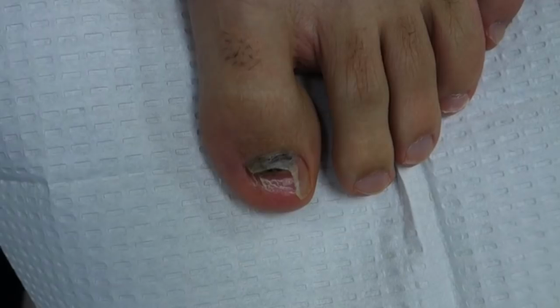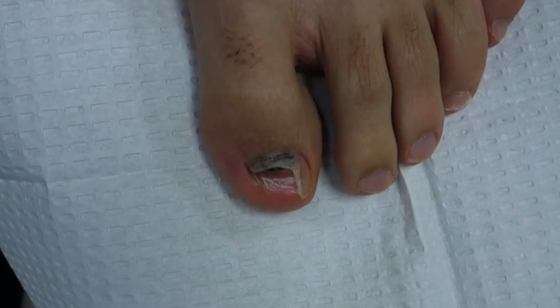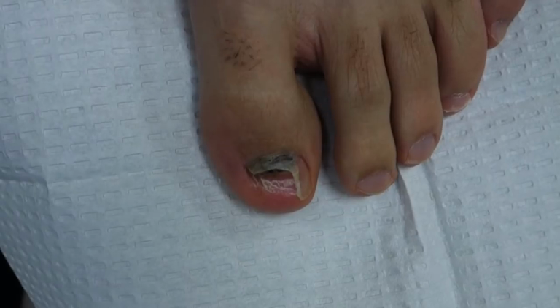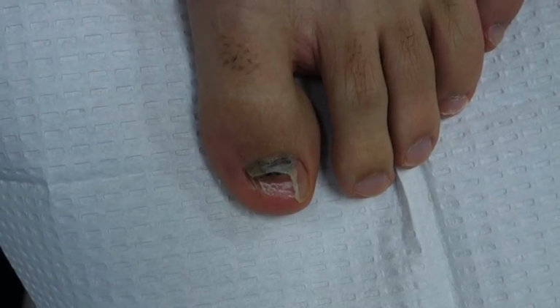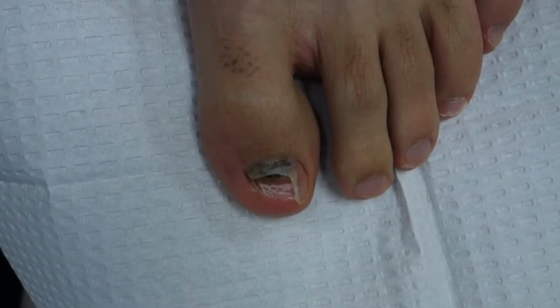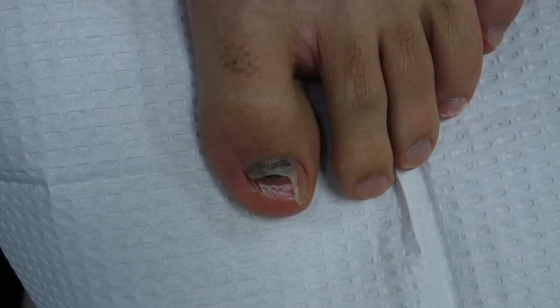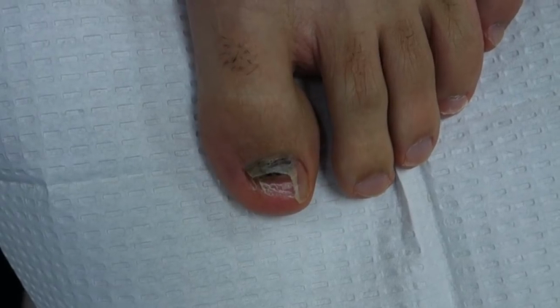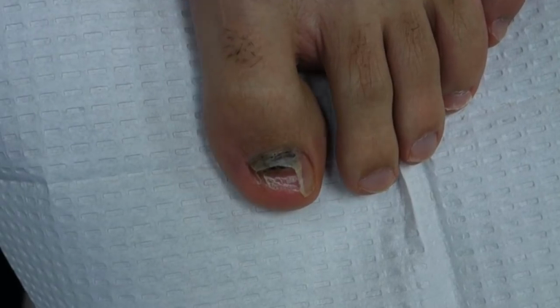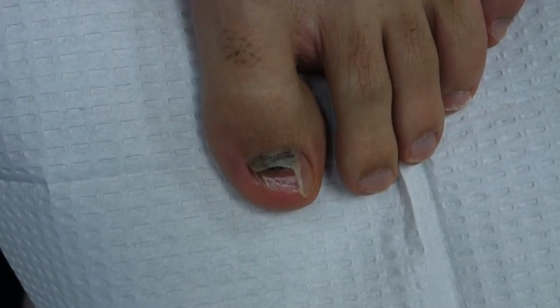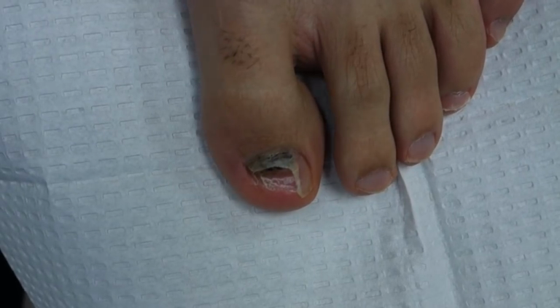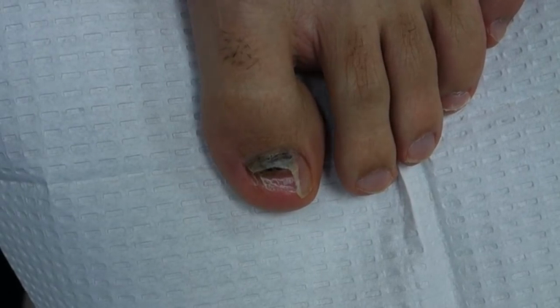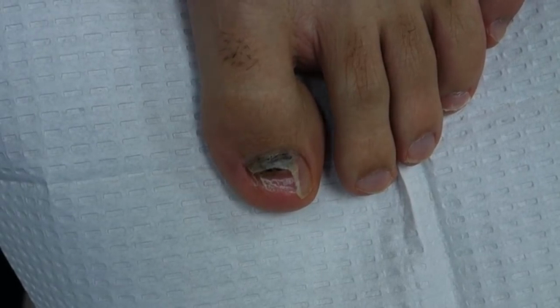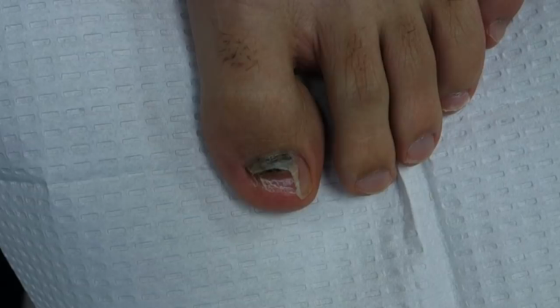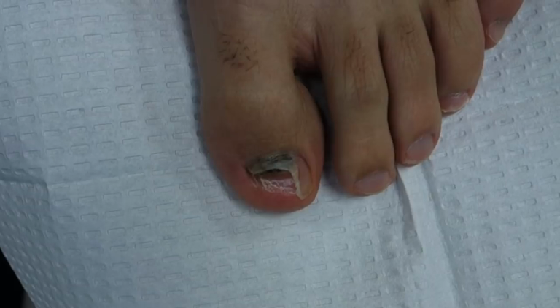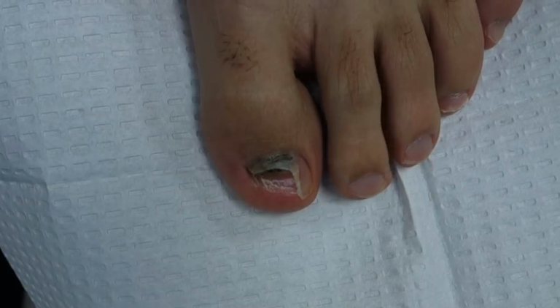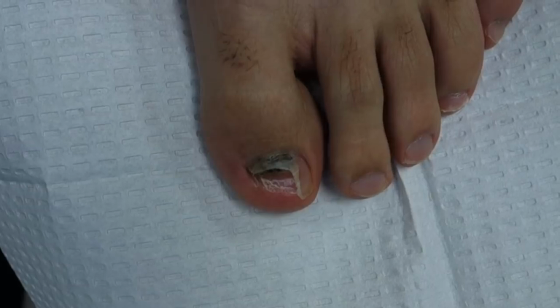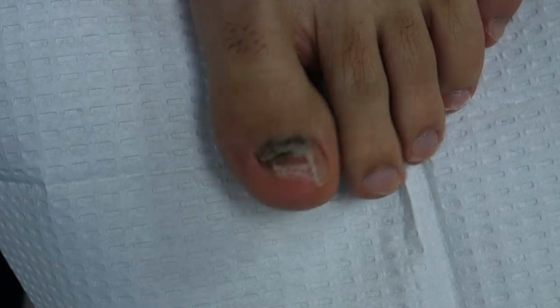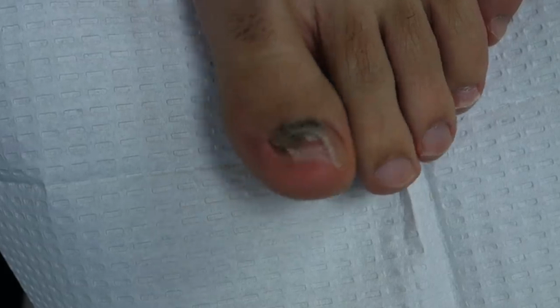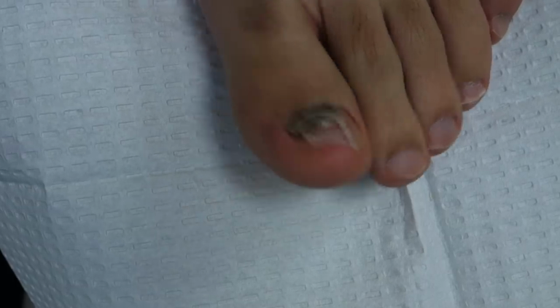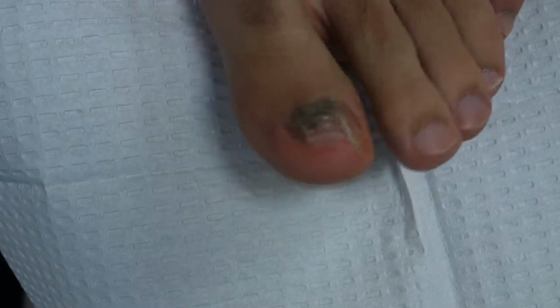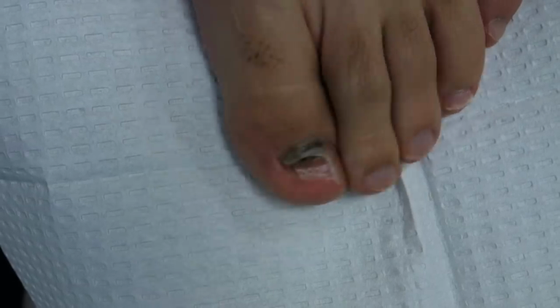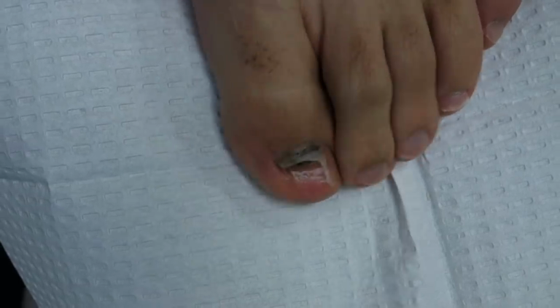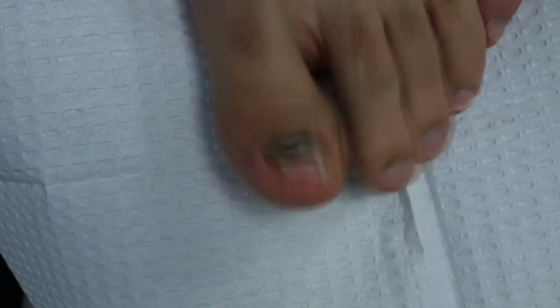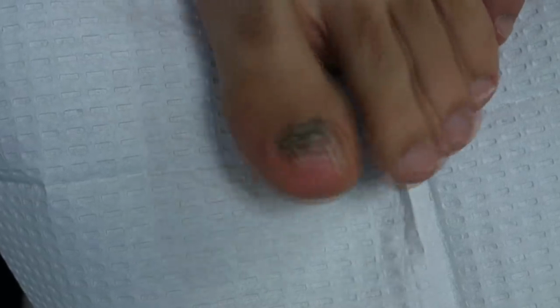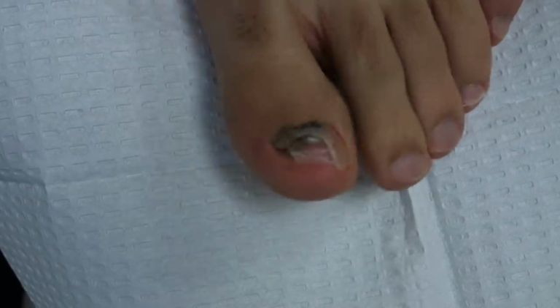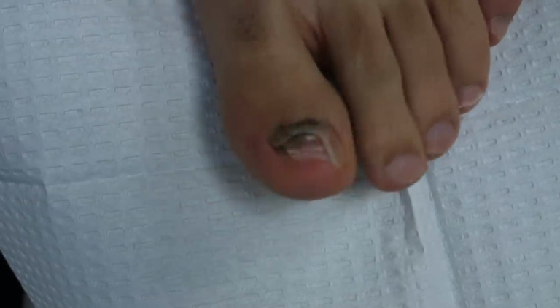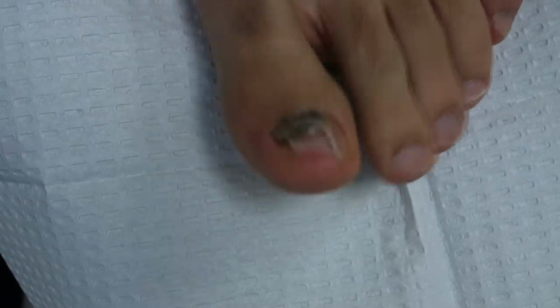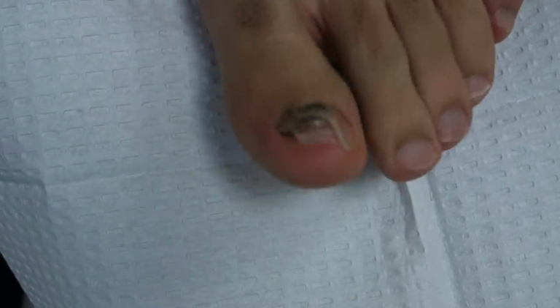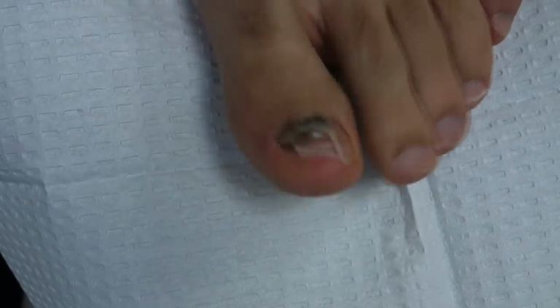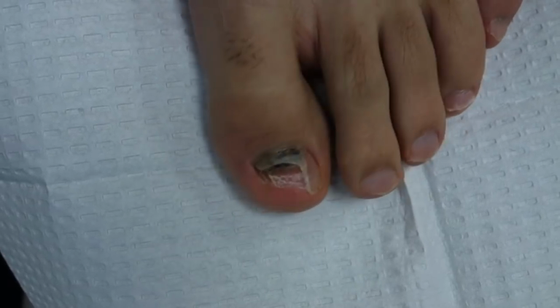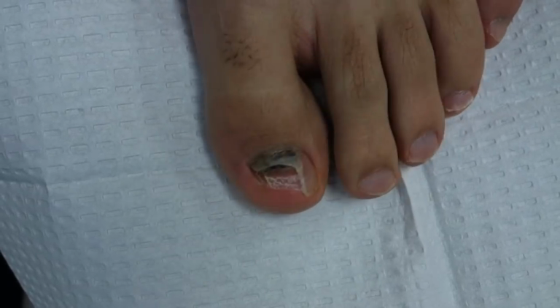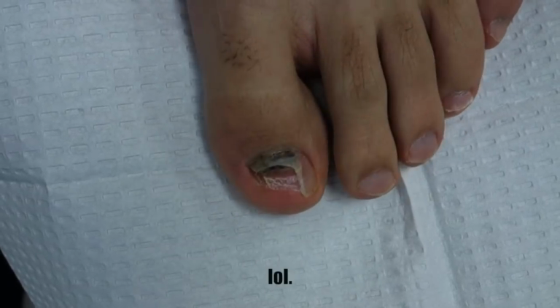What's up my toes? It is Jonathan aka The Toe Bro, and you my toes are looking at my toe.